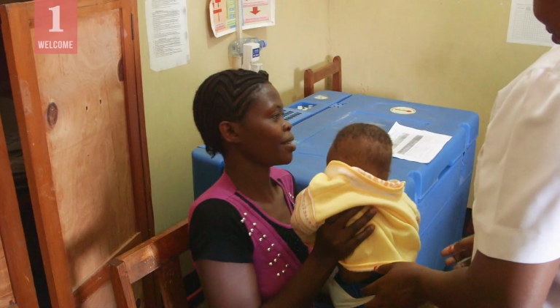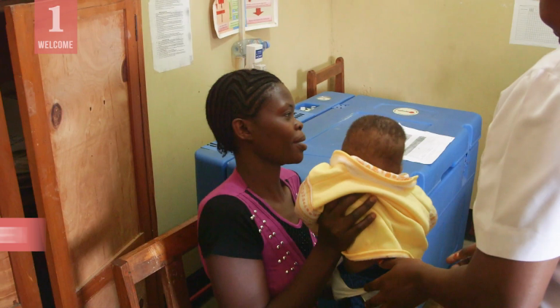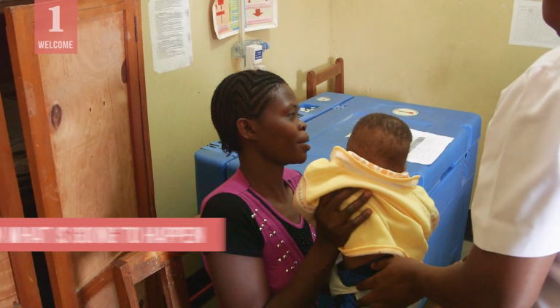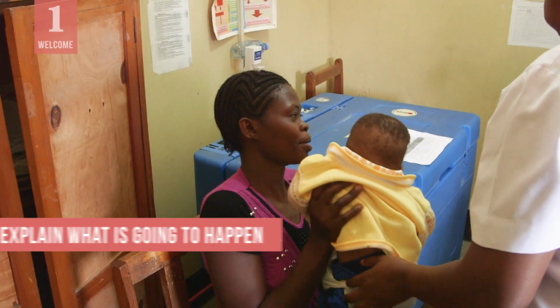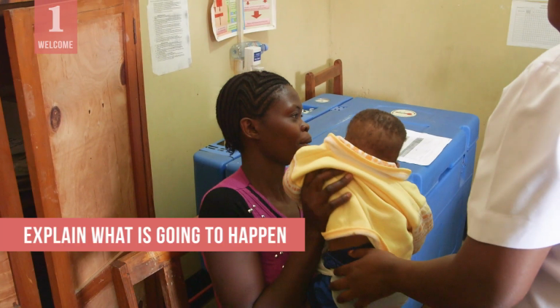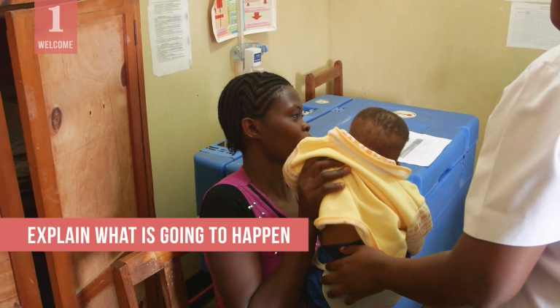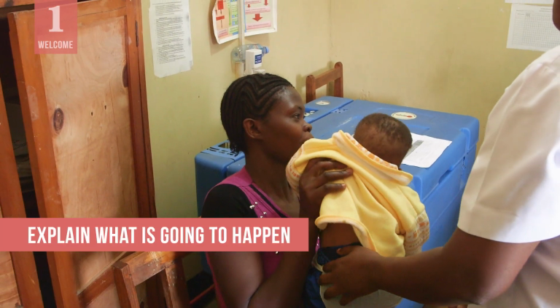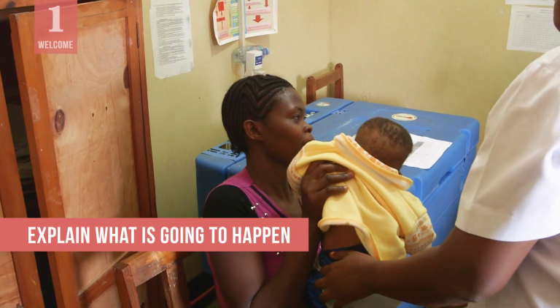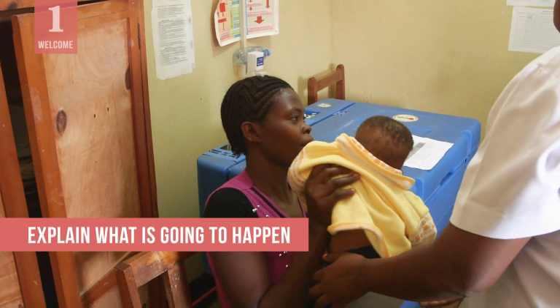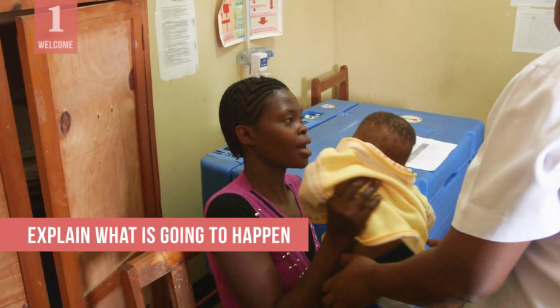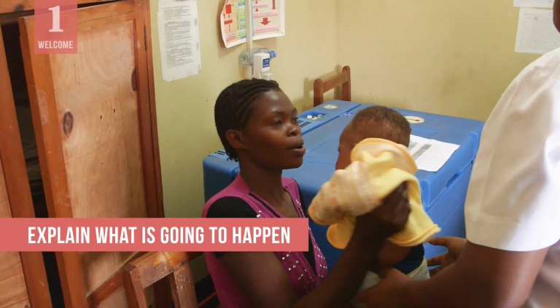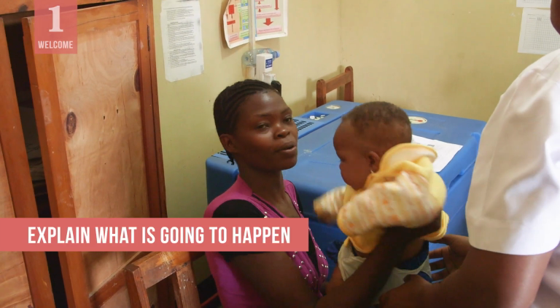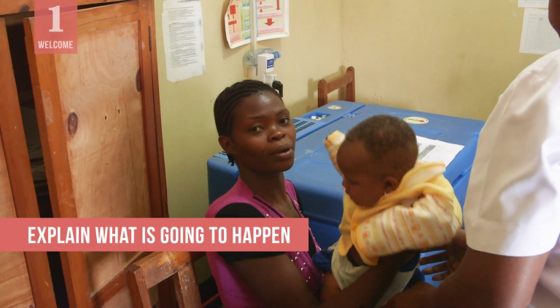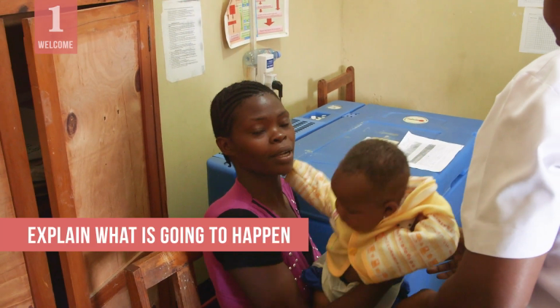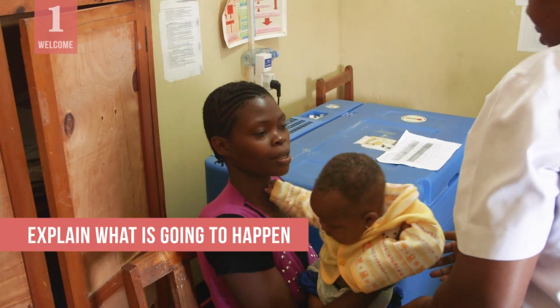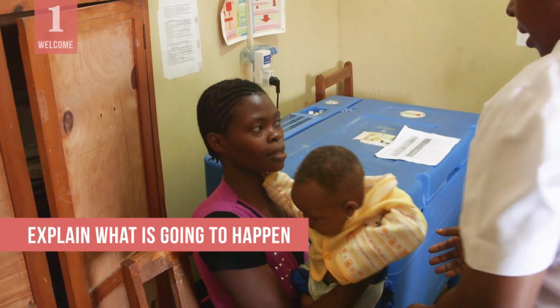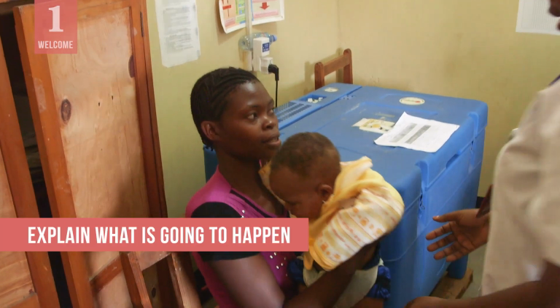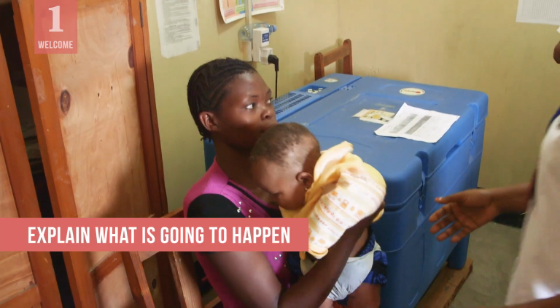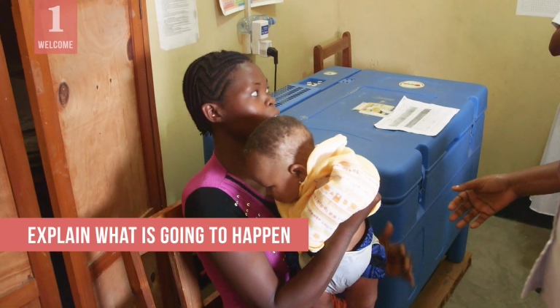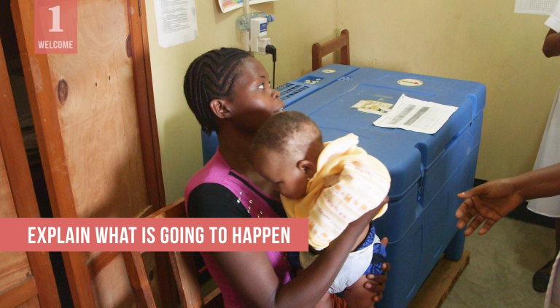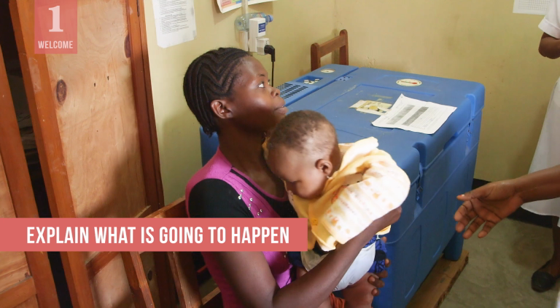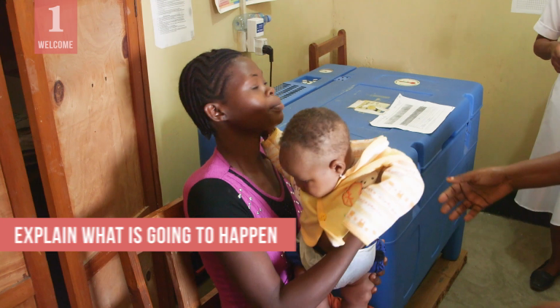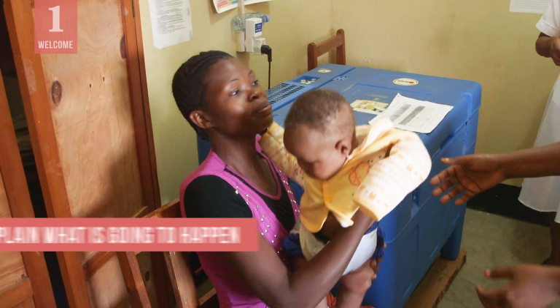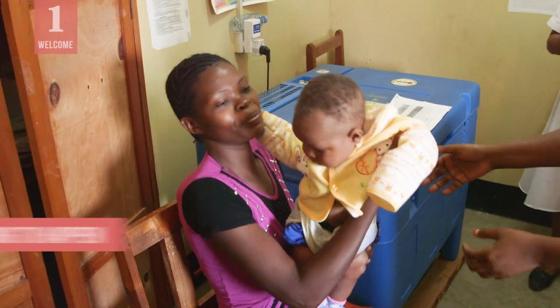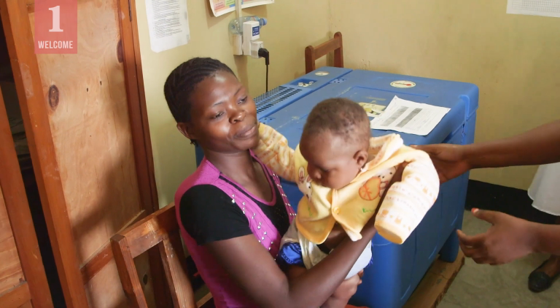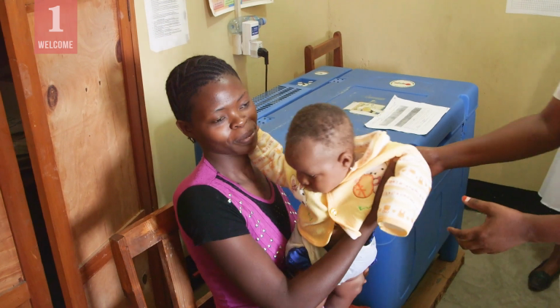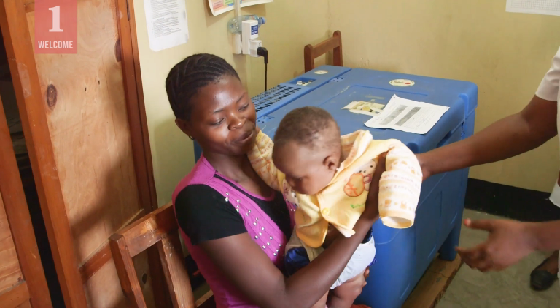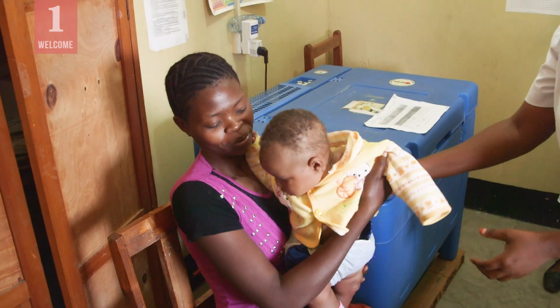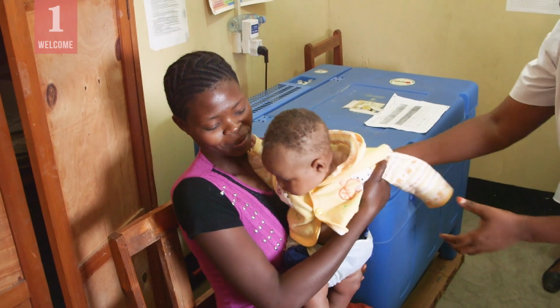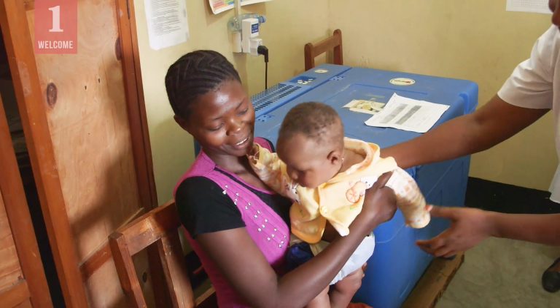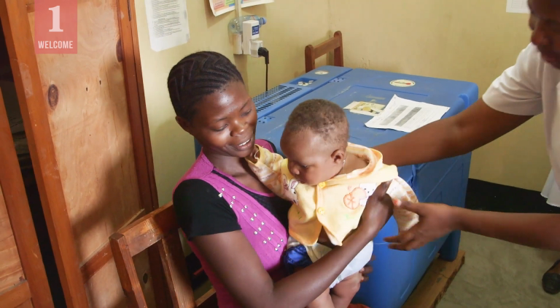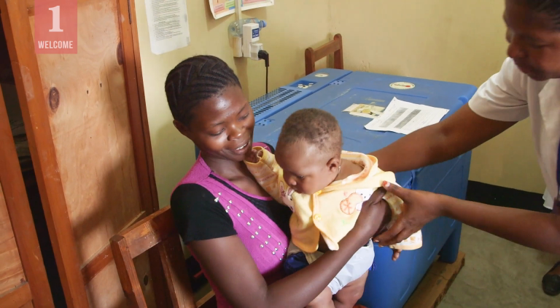Explain to the caregiver what's going to happen and talk with them about the best way to position their child.